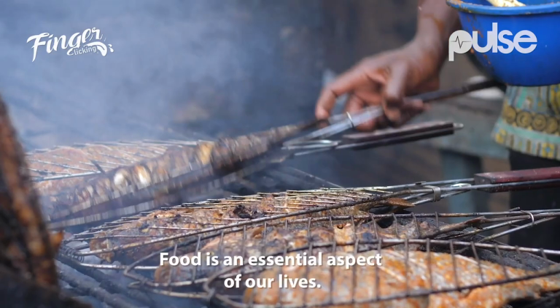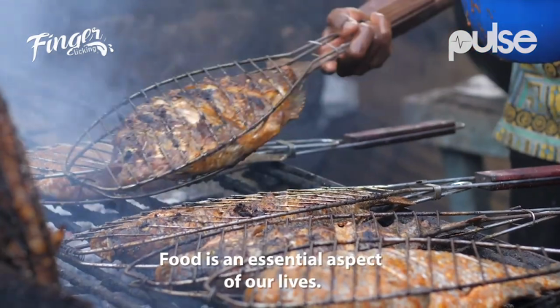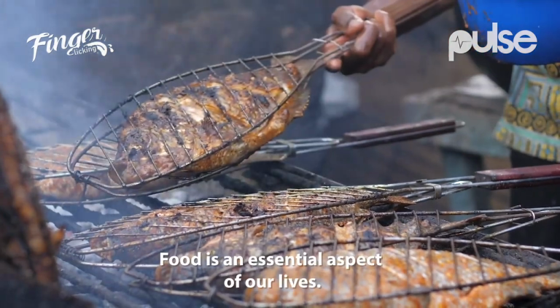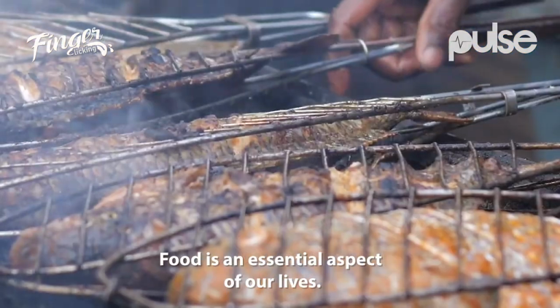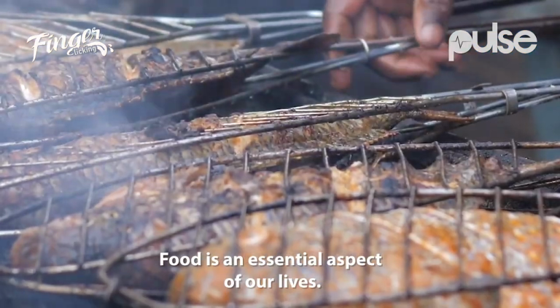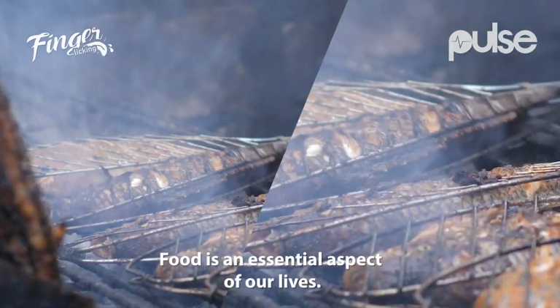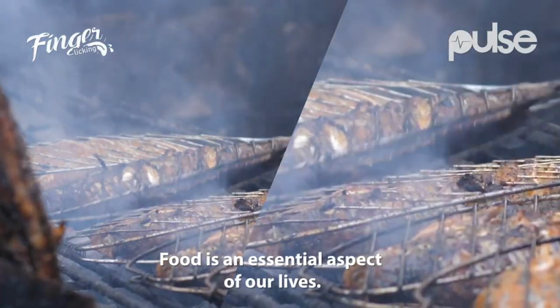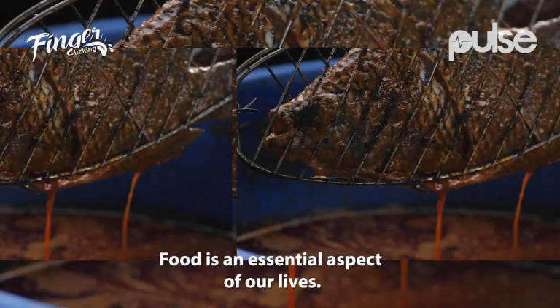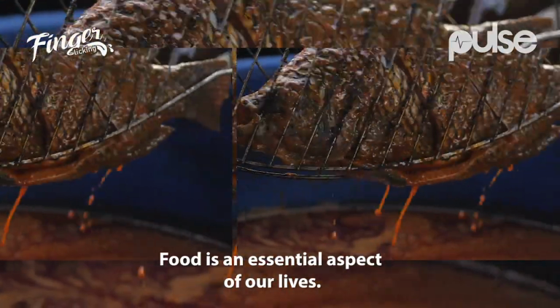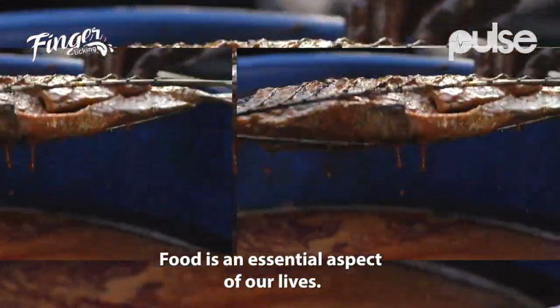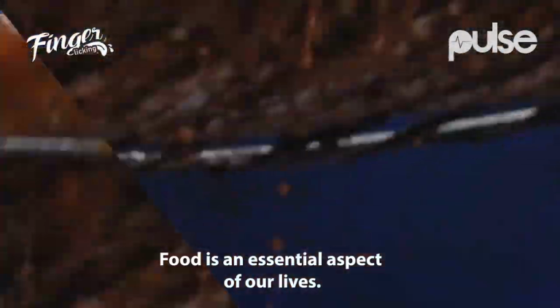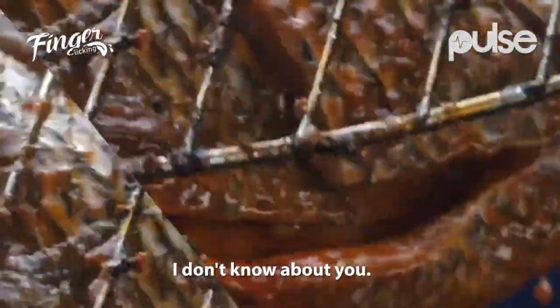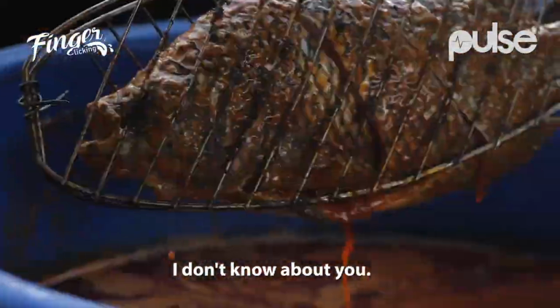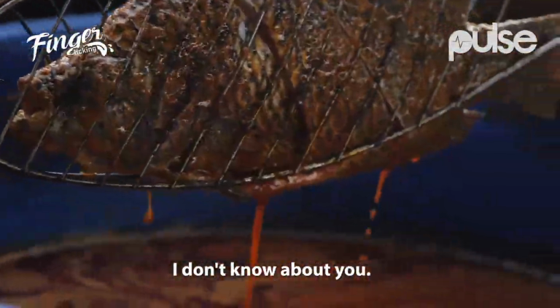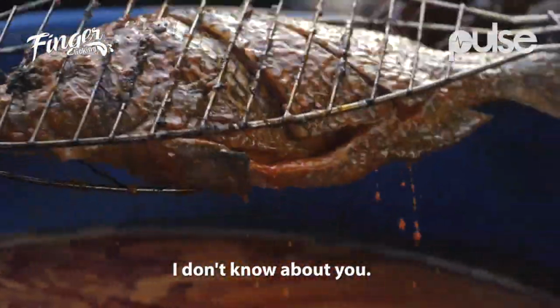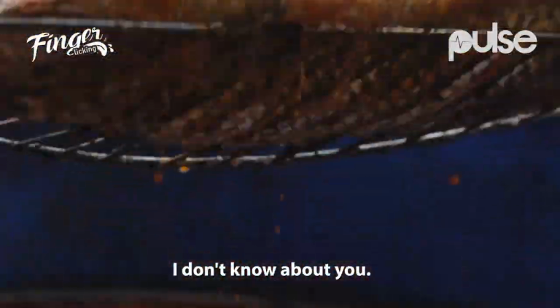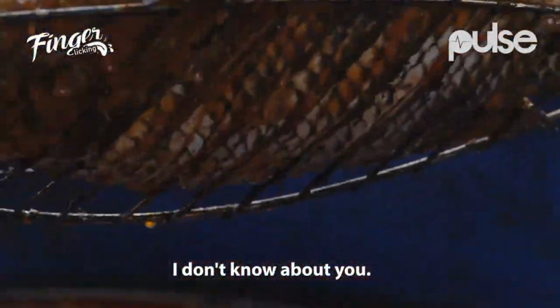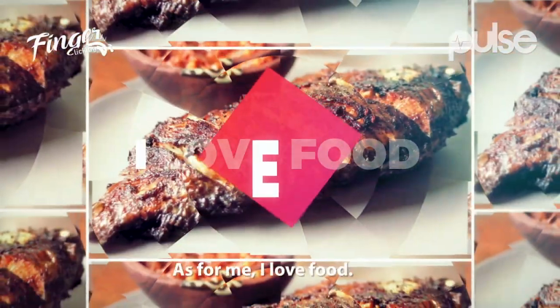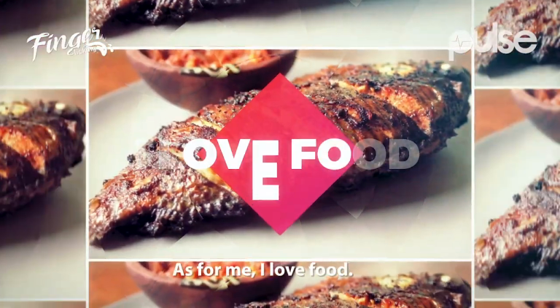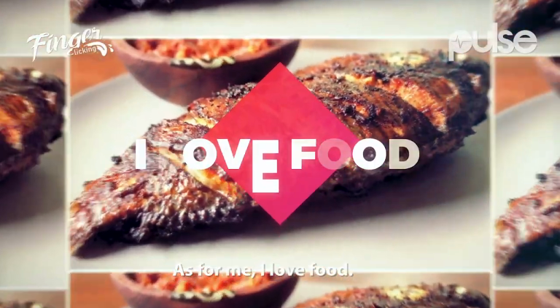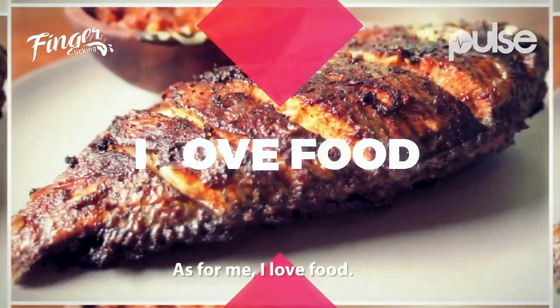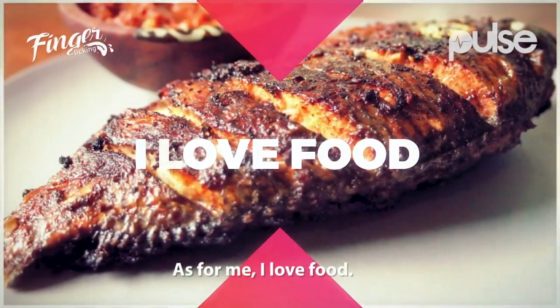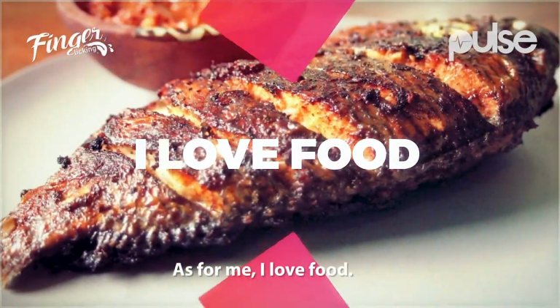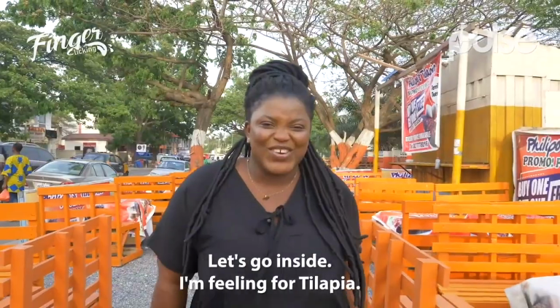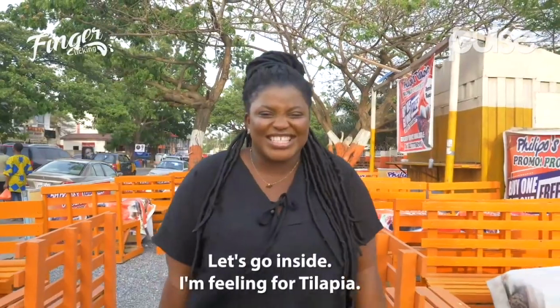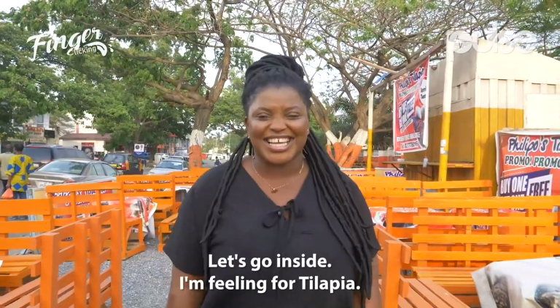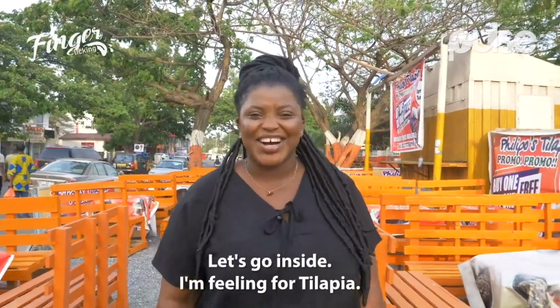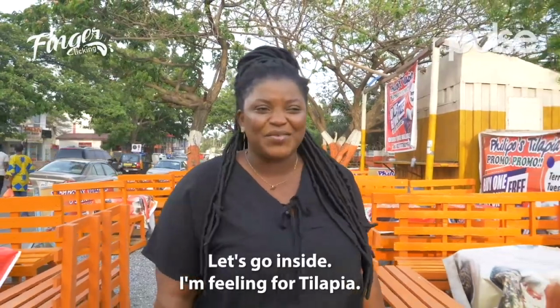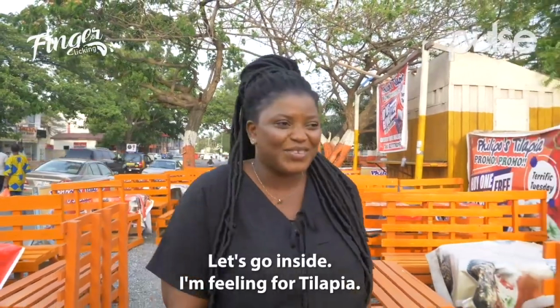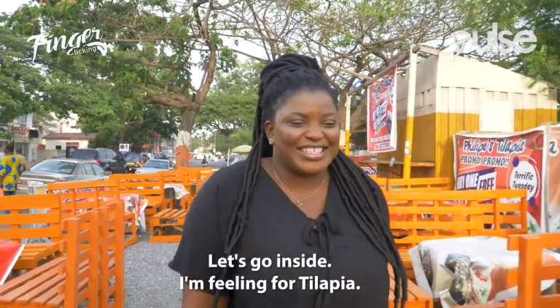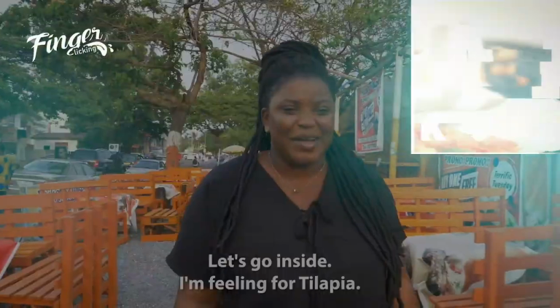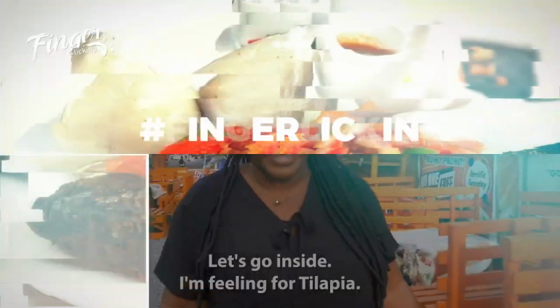Food is an essential aspect of our lives. I don't know about you, but me, I love food. Let's go inside. I'm feeling for tilapia.